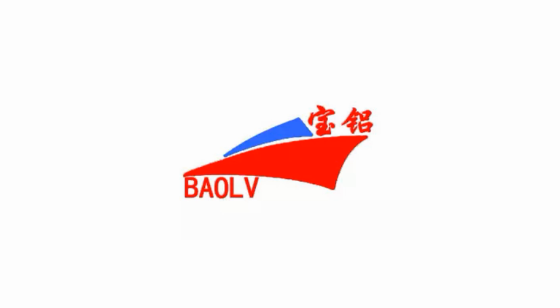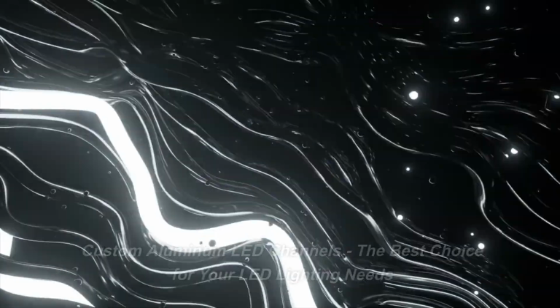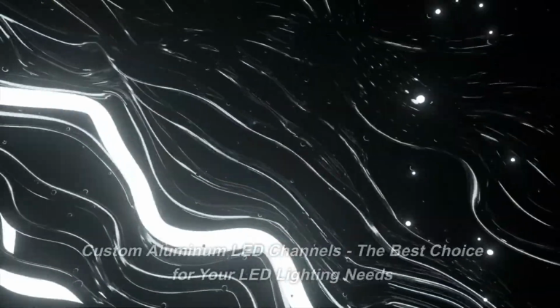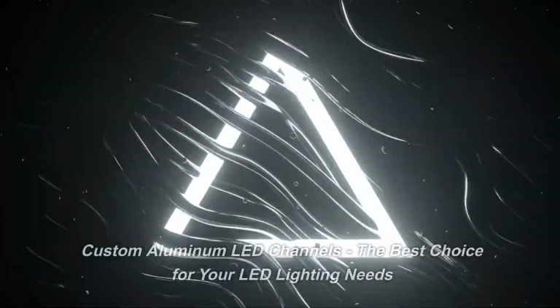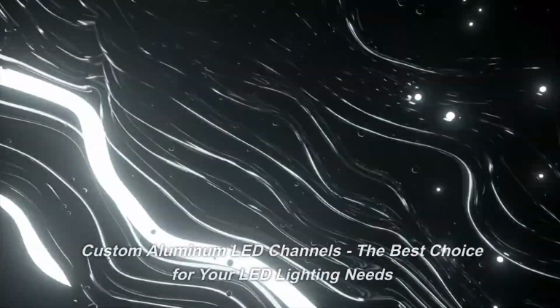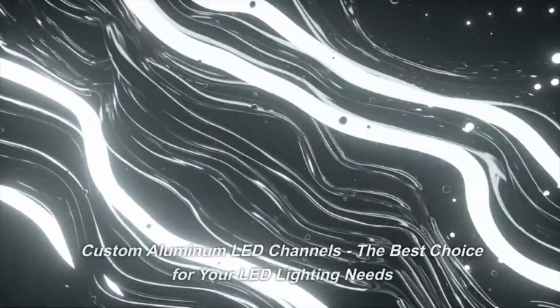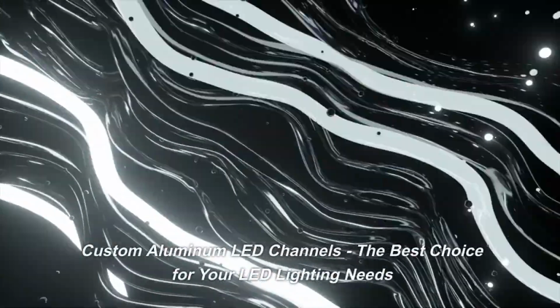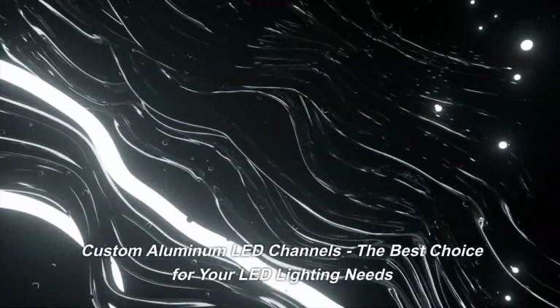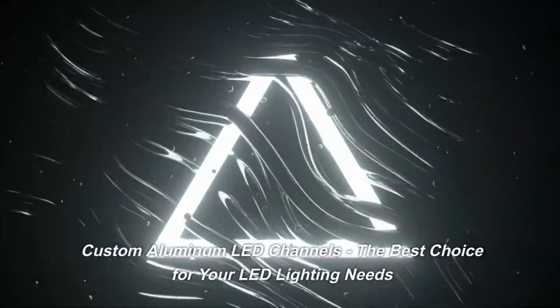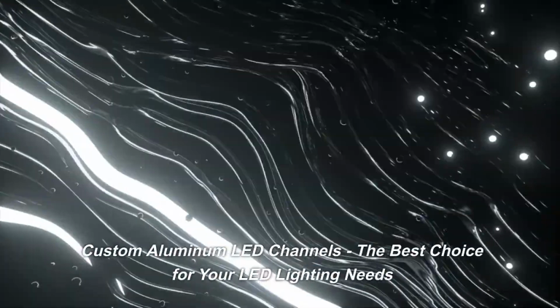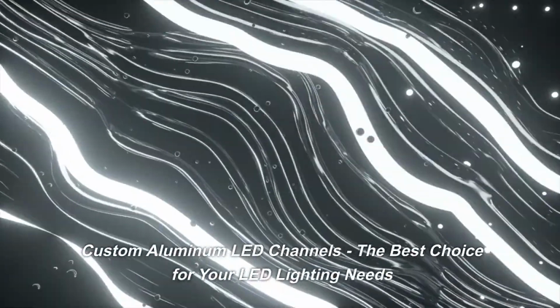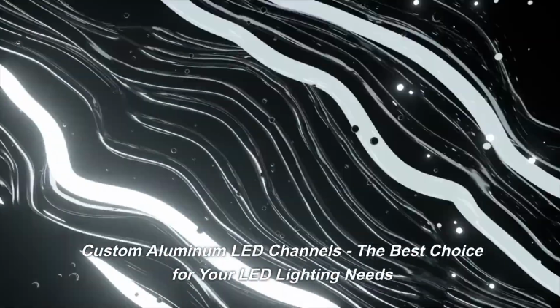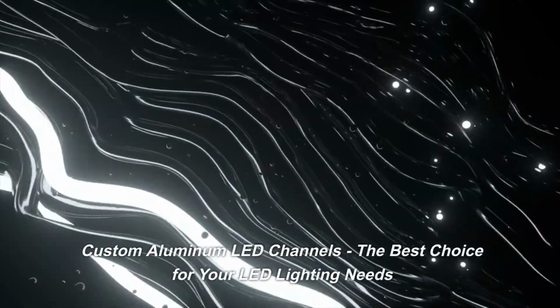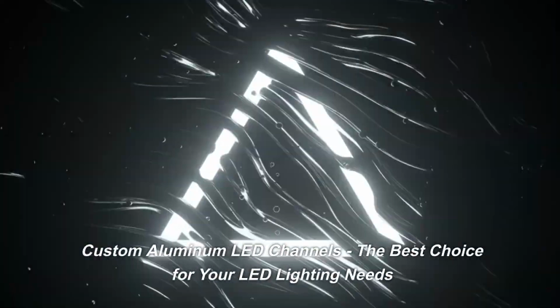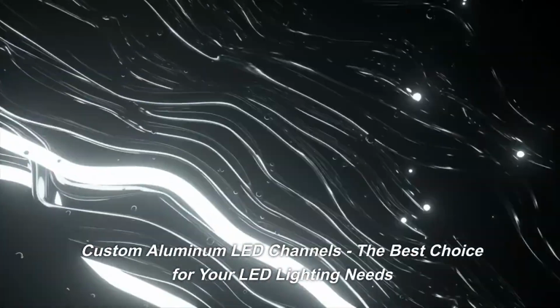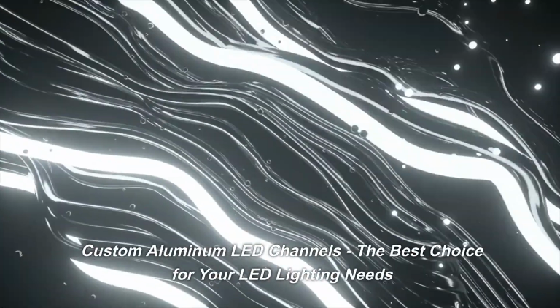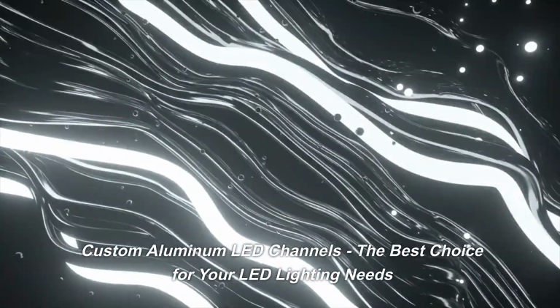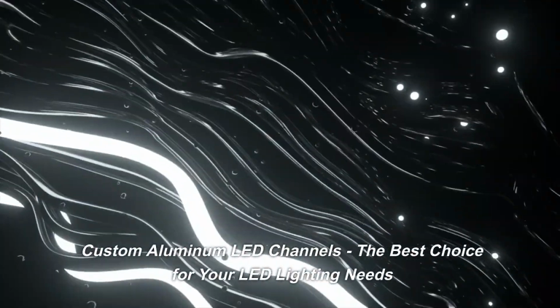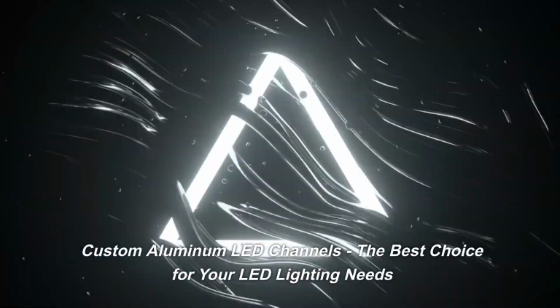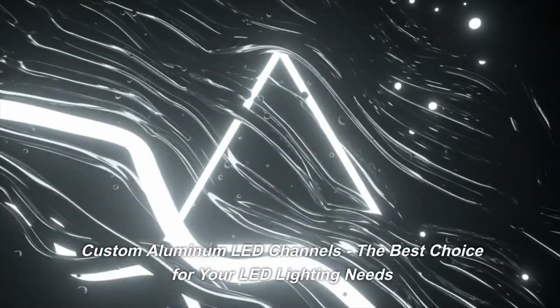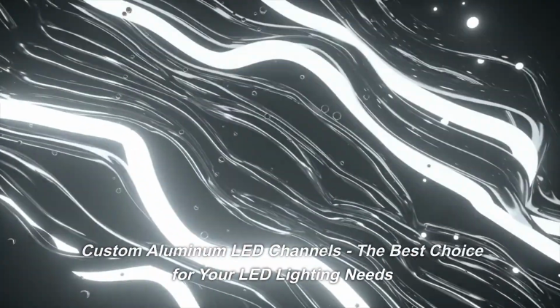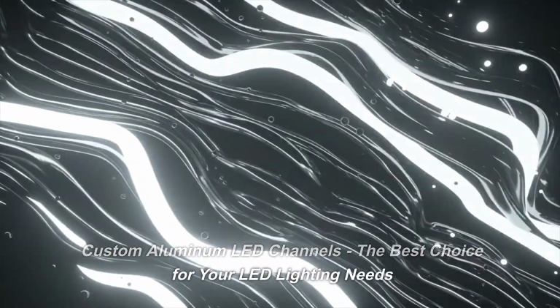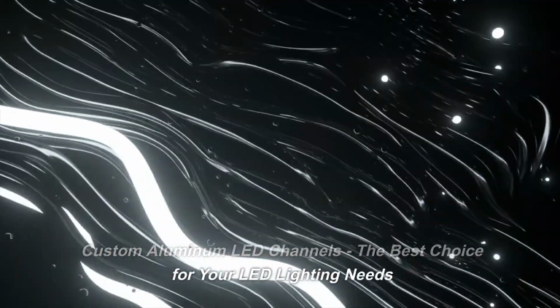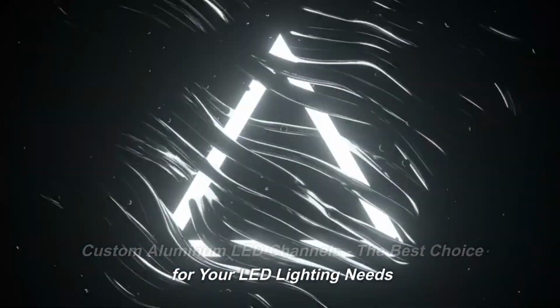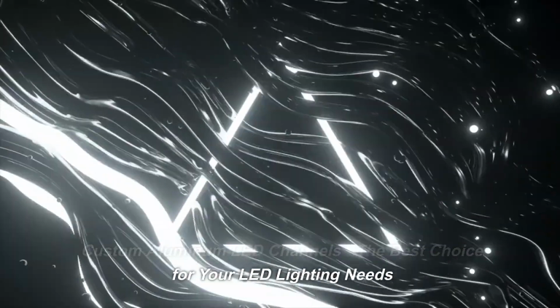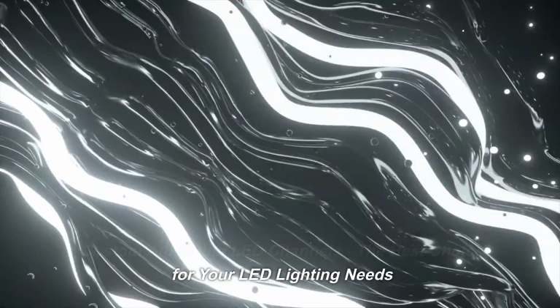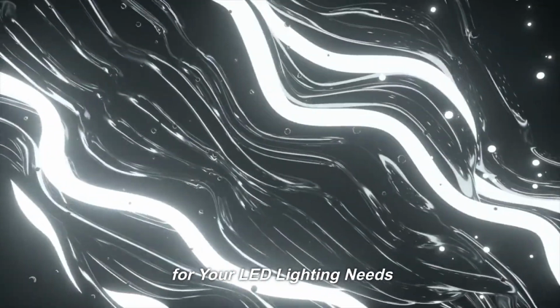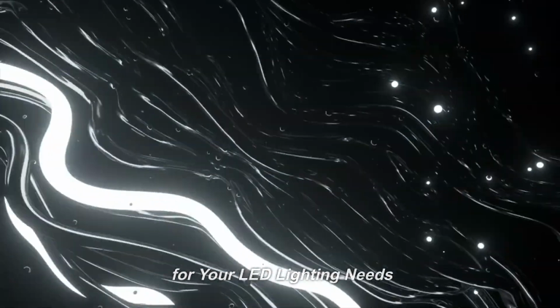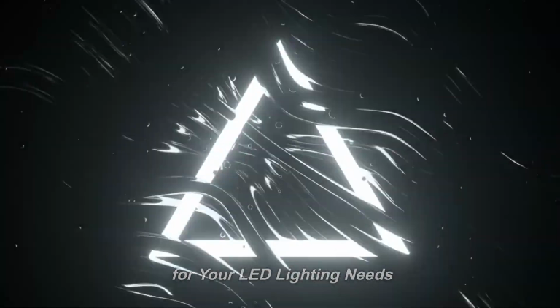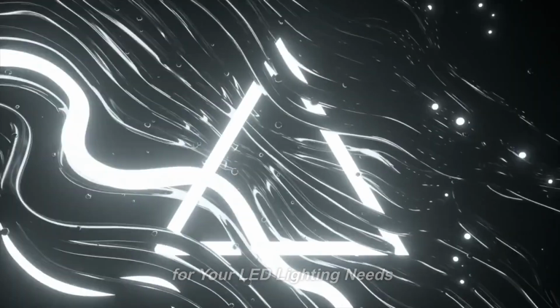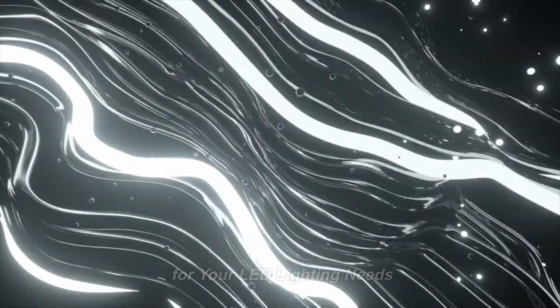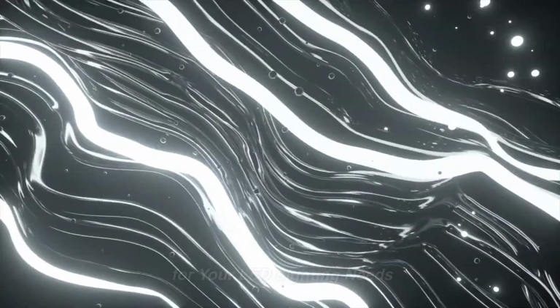Custom aluminum LED channels, the best choice for your LED lighting needs.